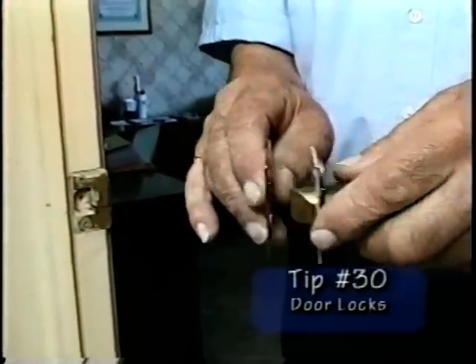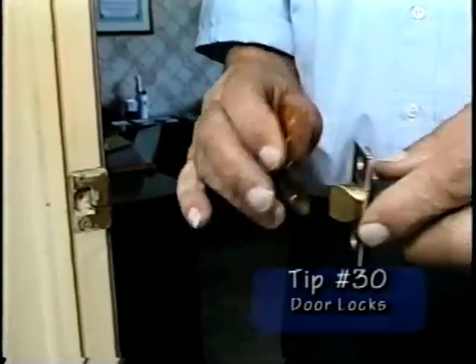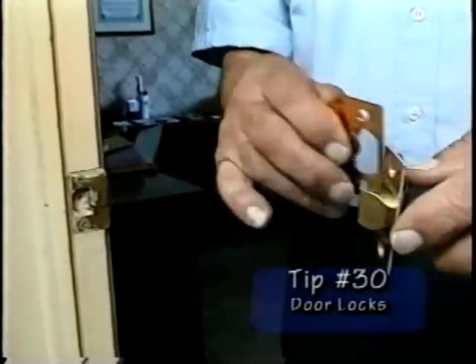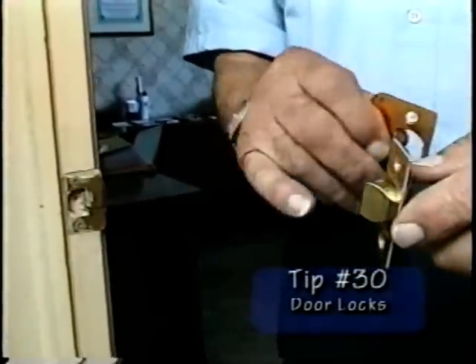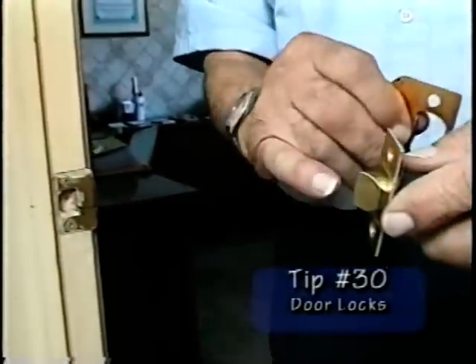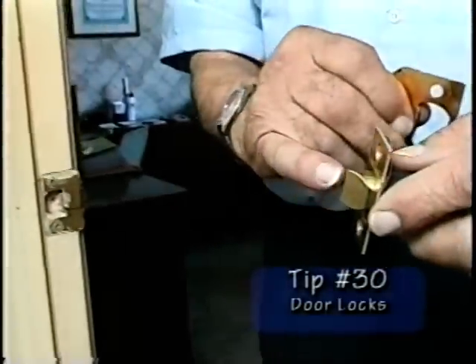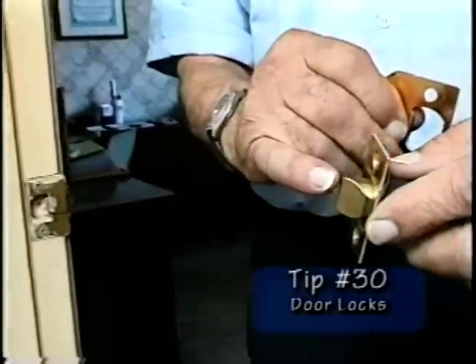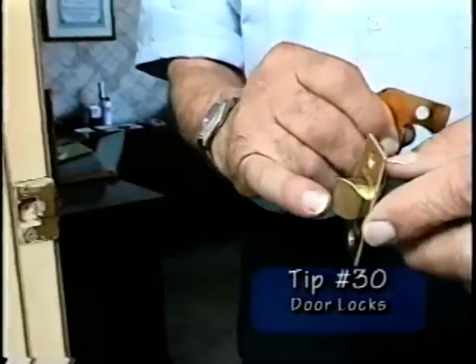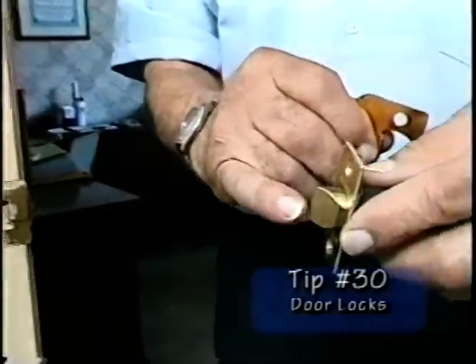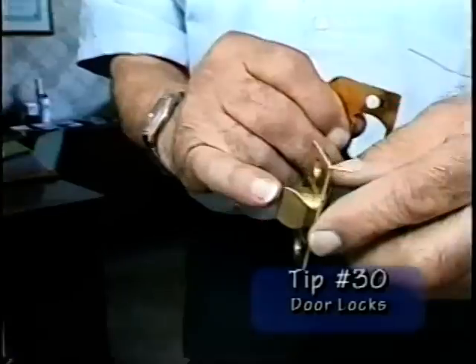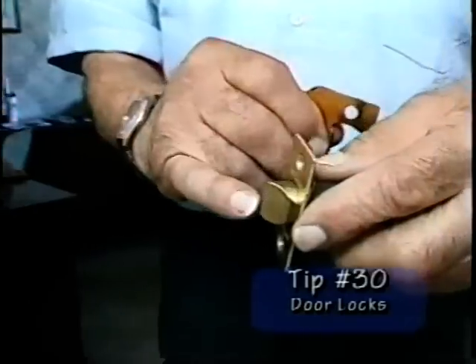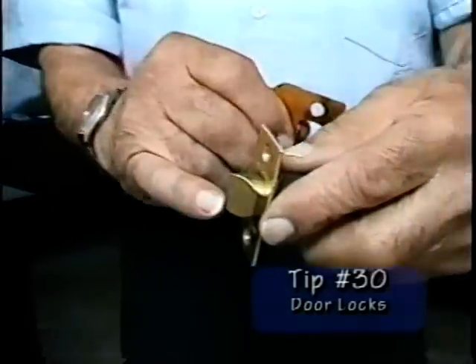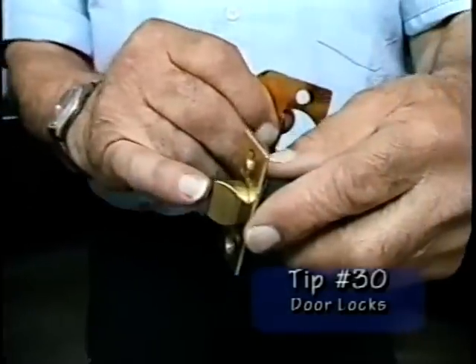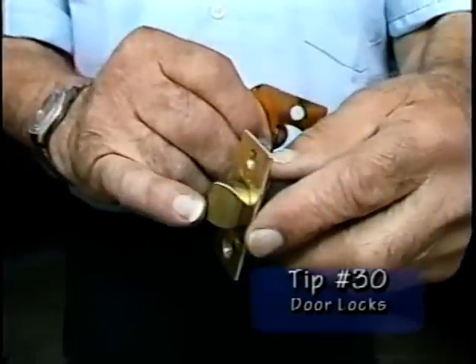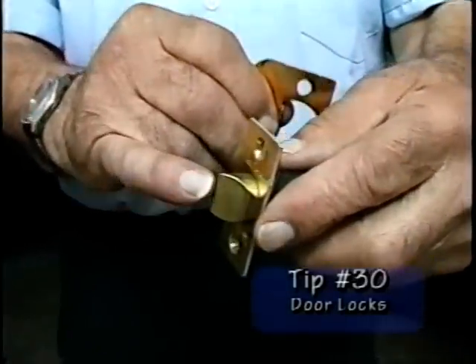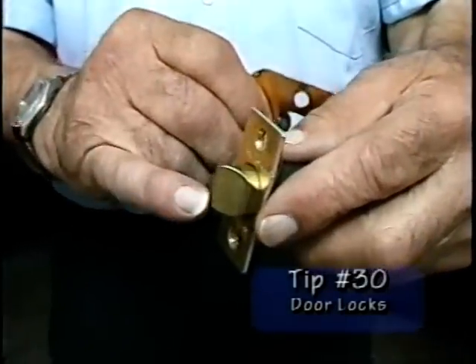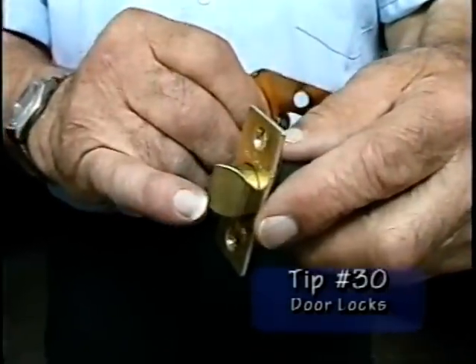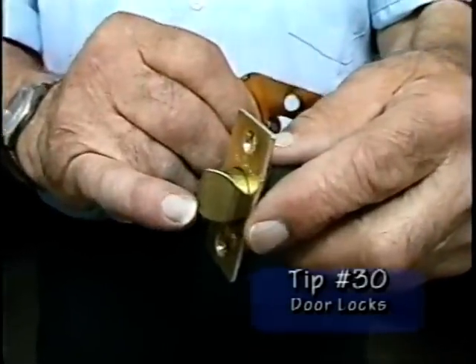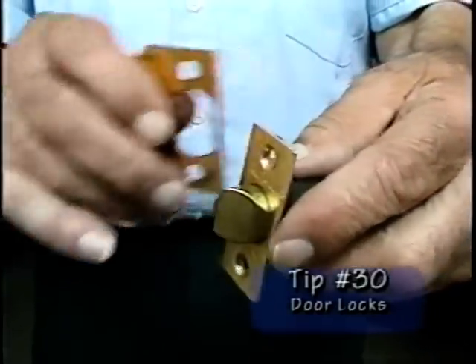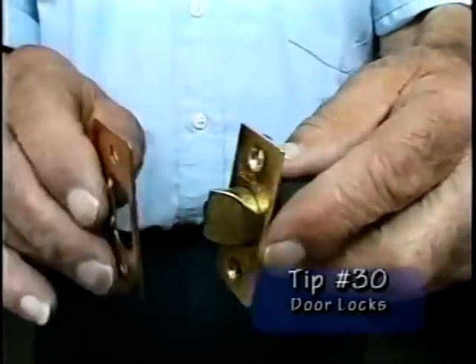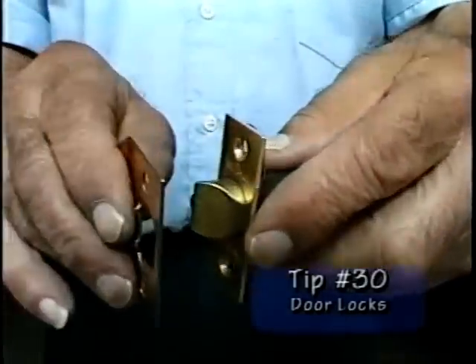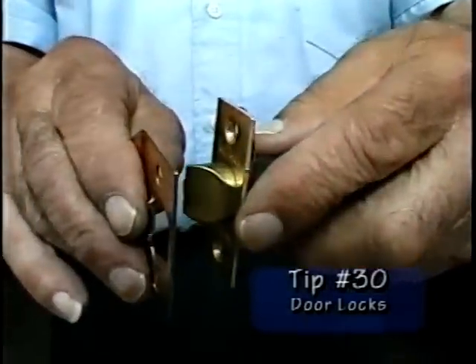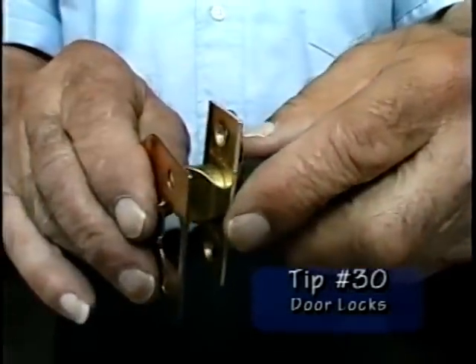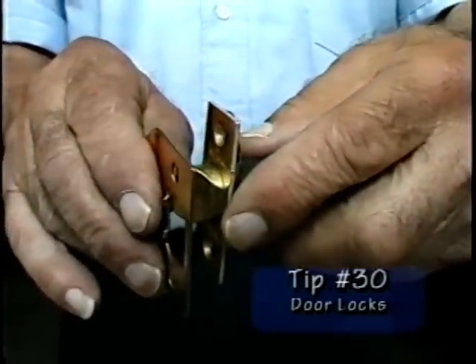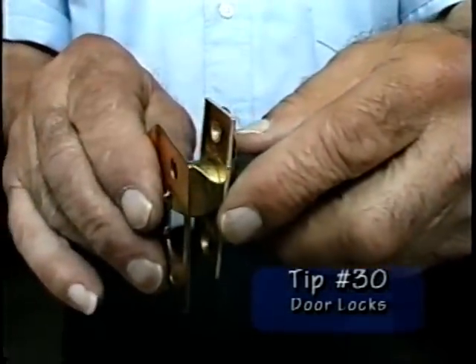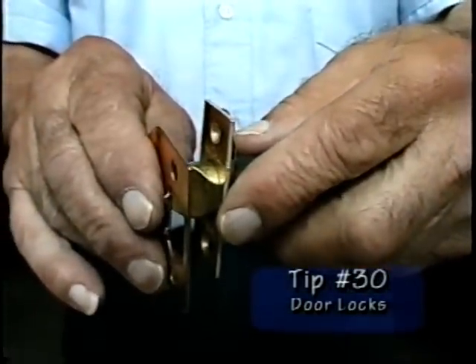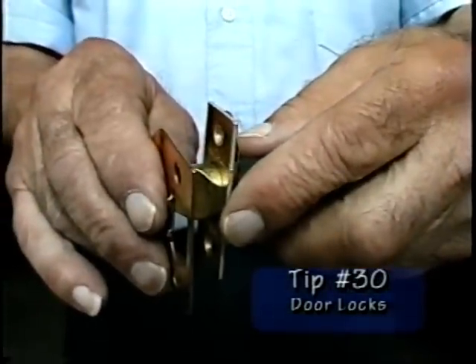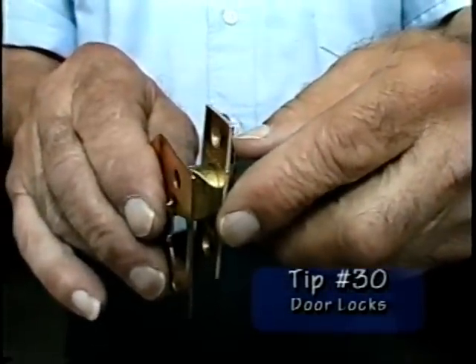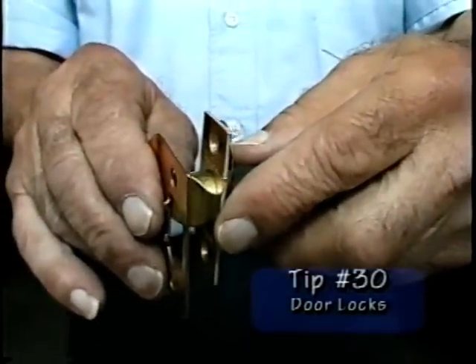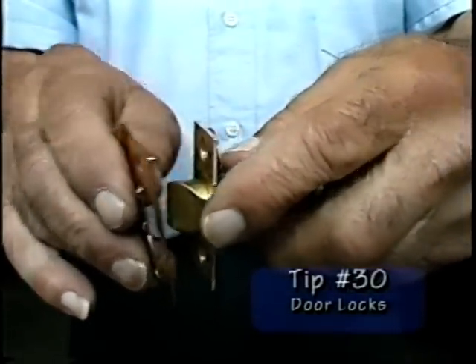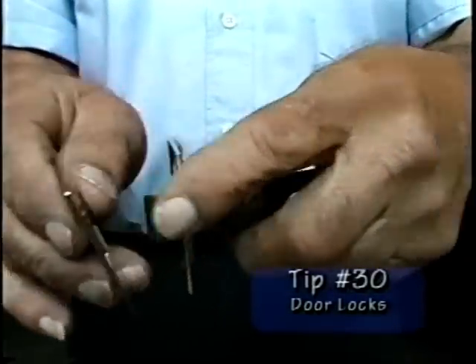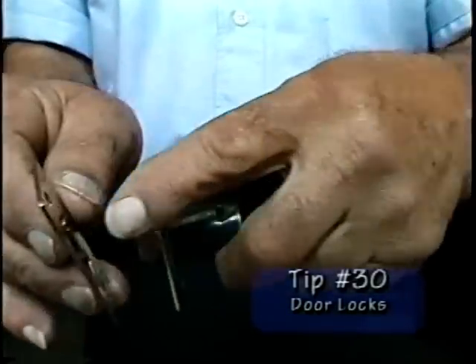So I put a little bit of paint on the tip of the latch case, close the door and allow it to slide across.